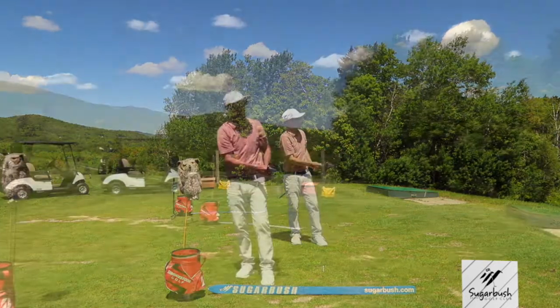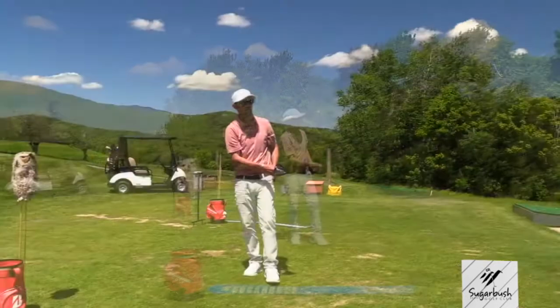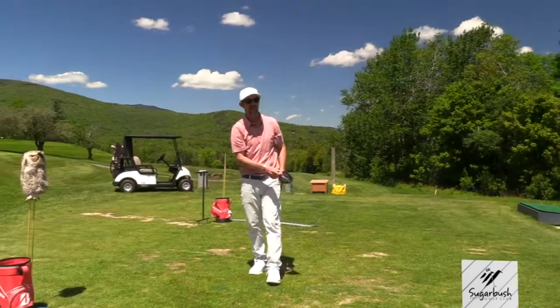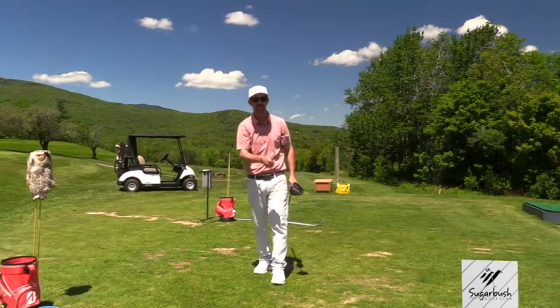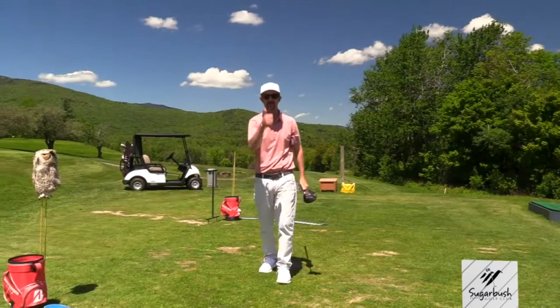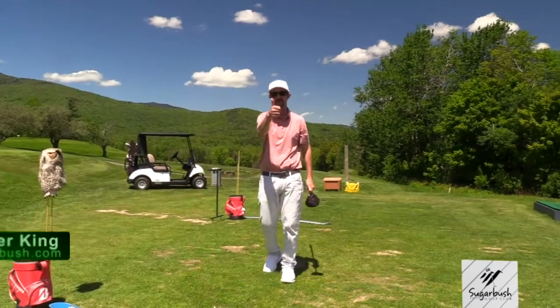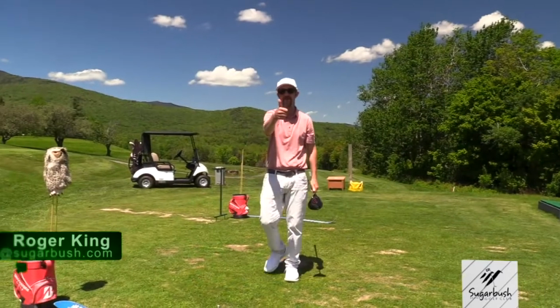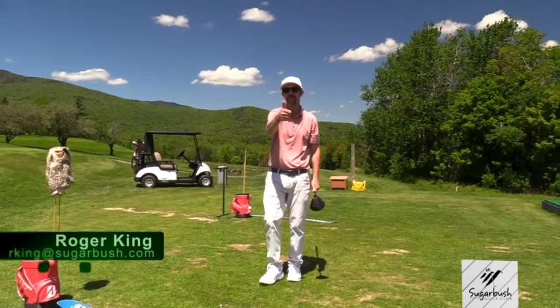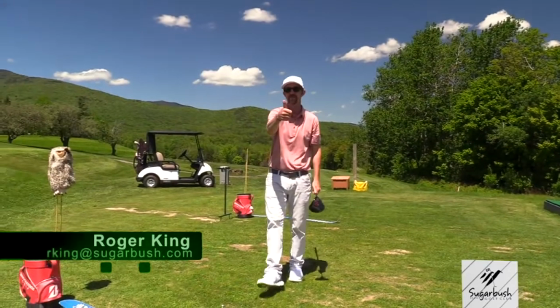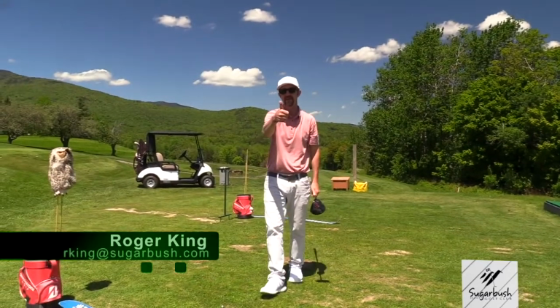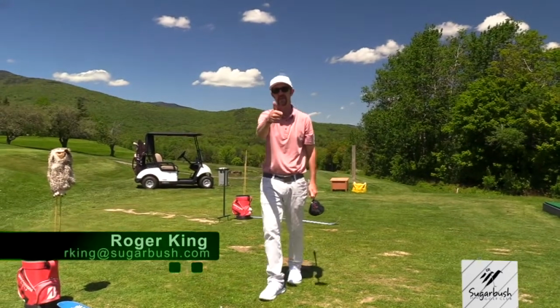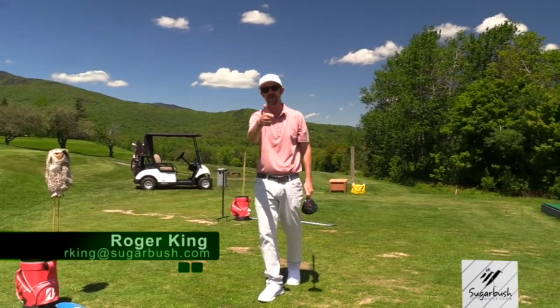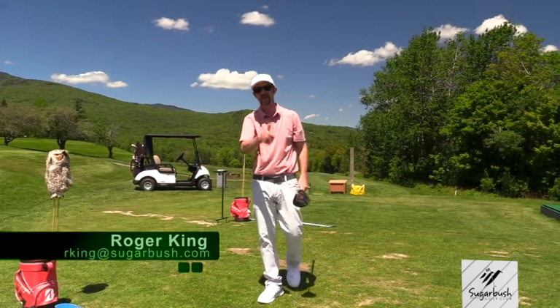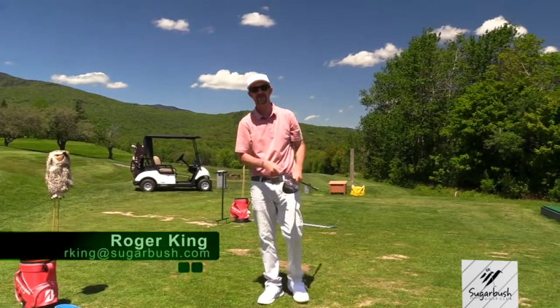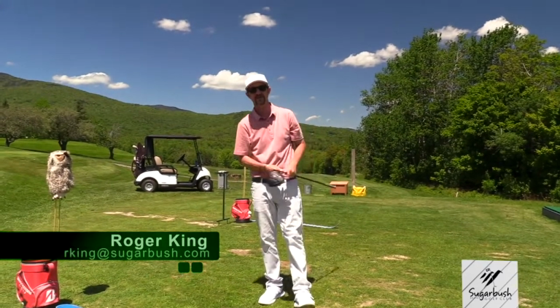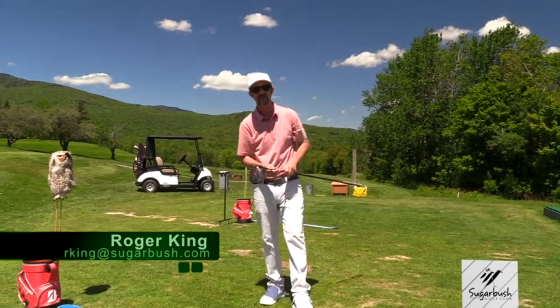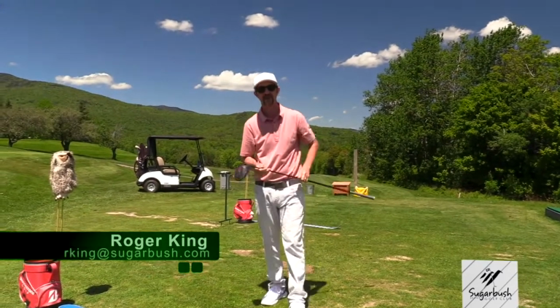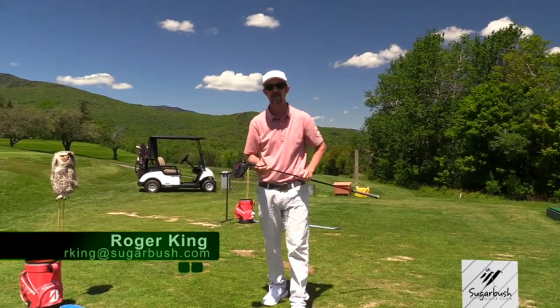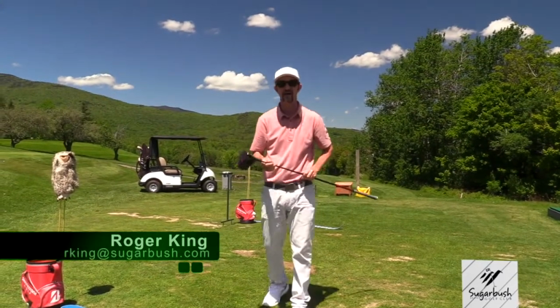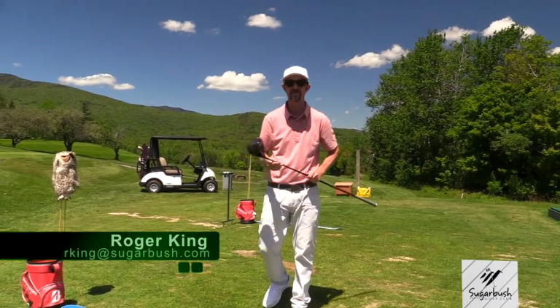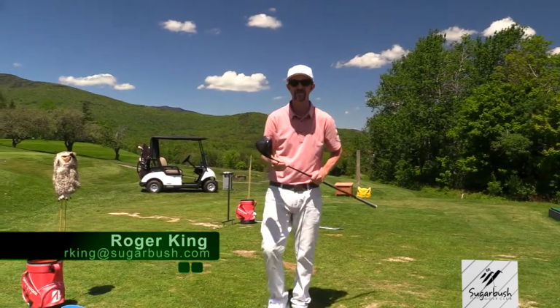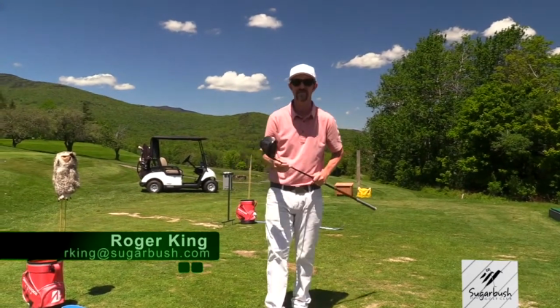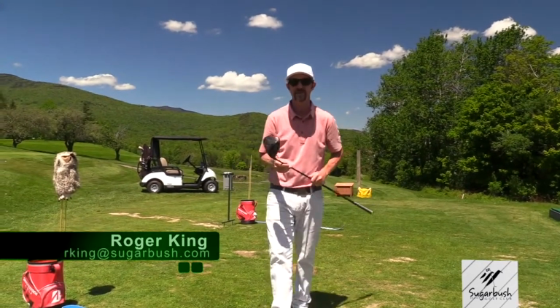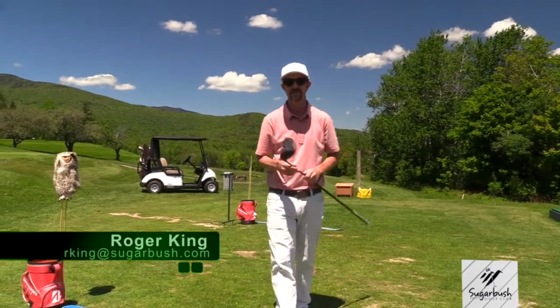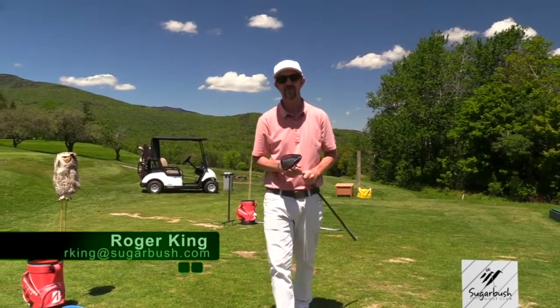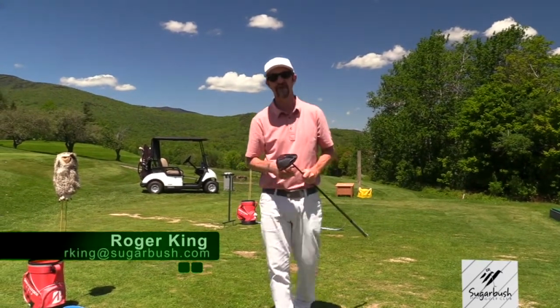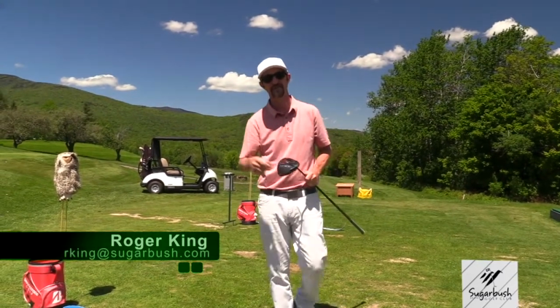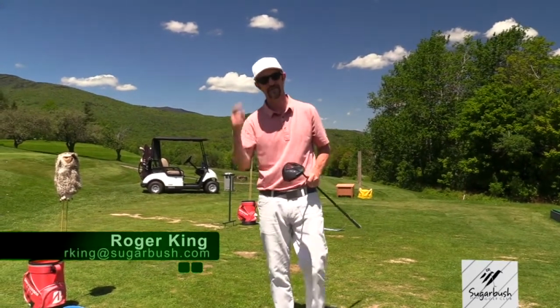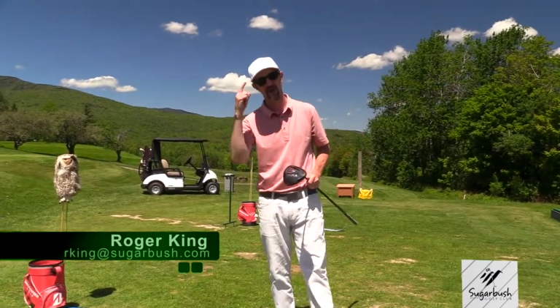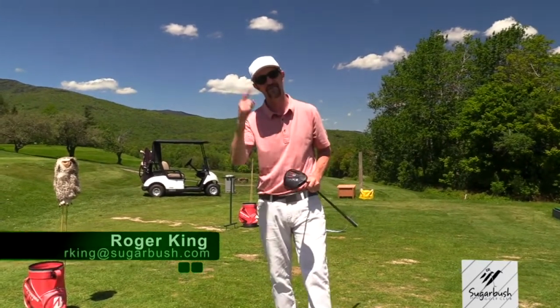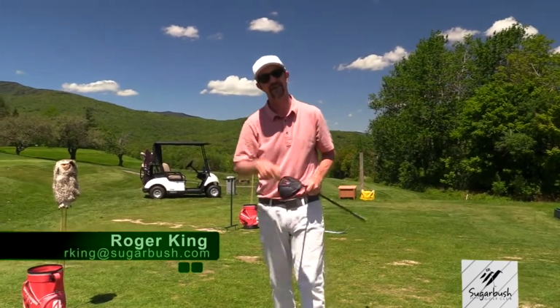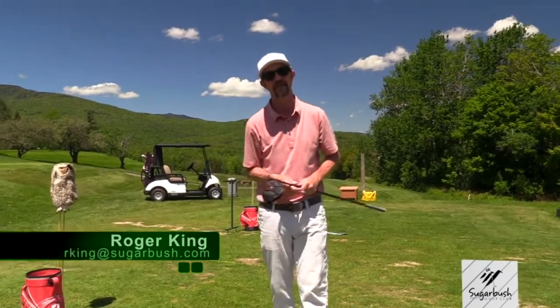Hit me up at rking@sugarbush.com. And don't forget, golf the valley.